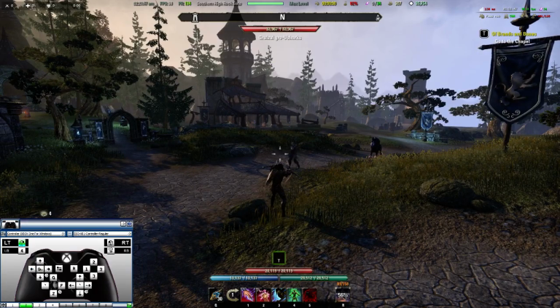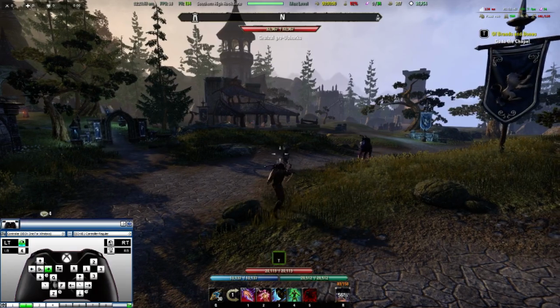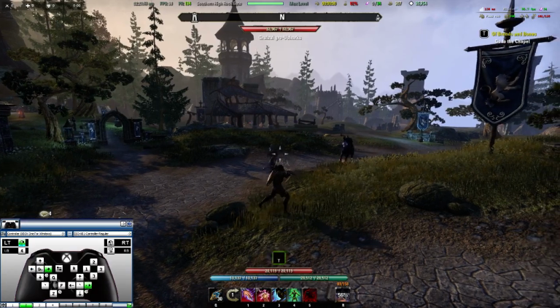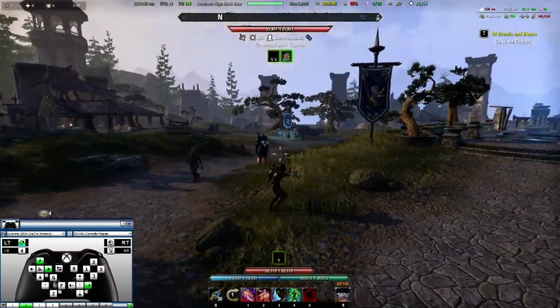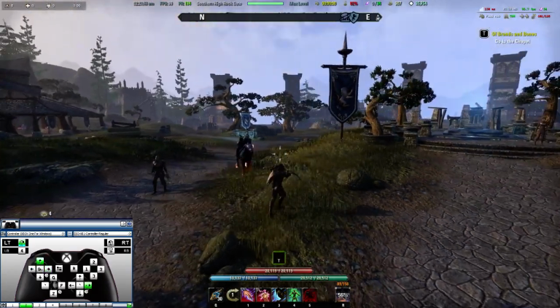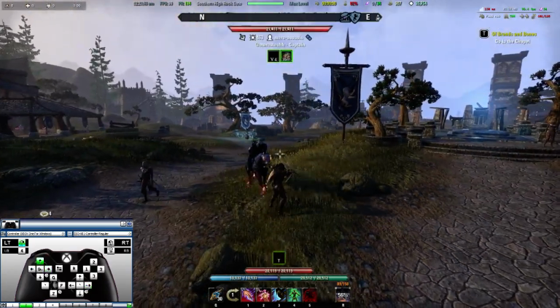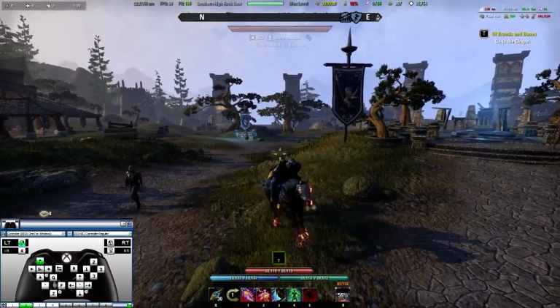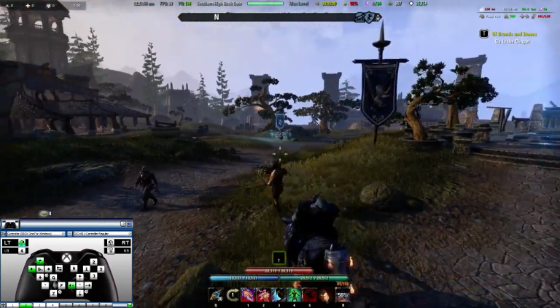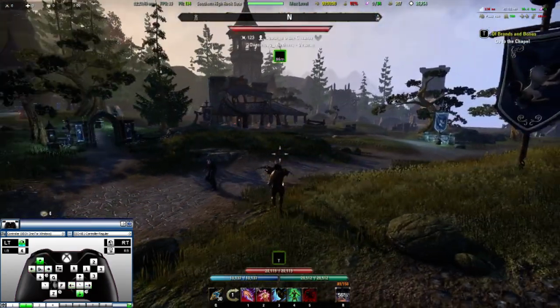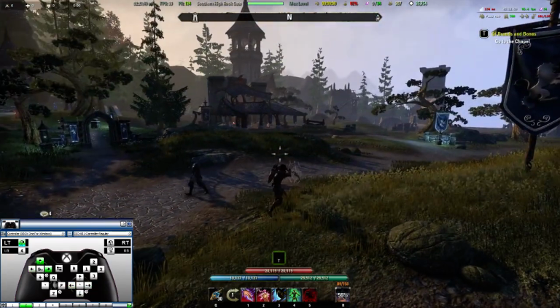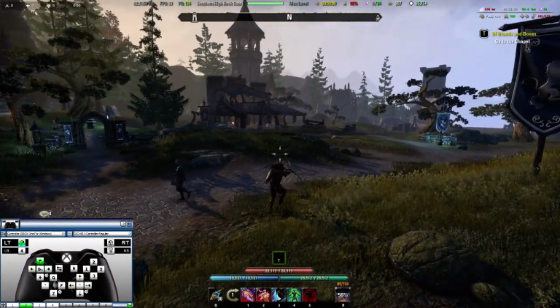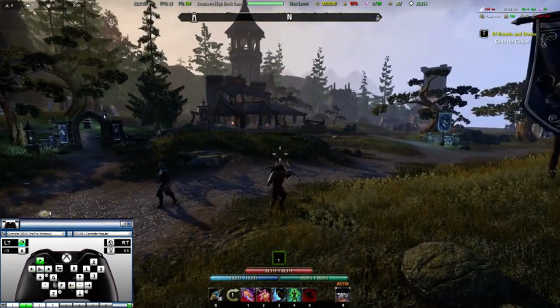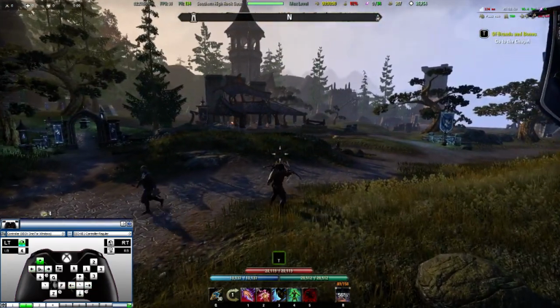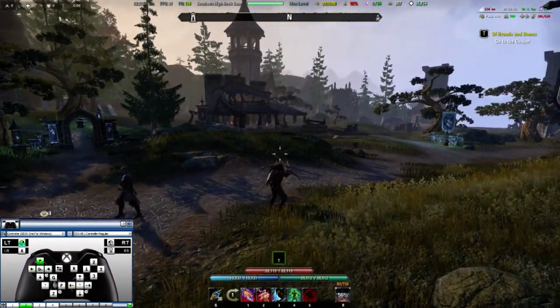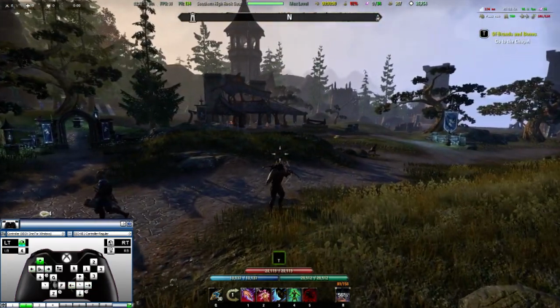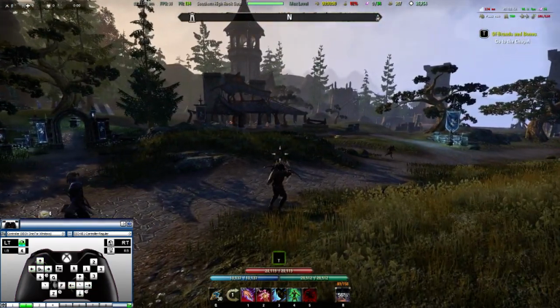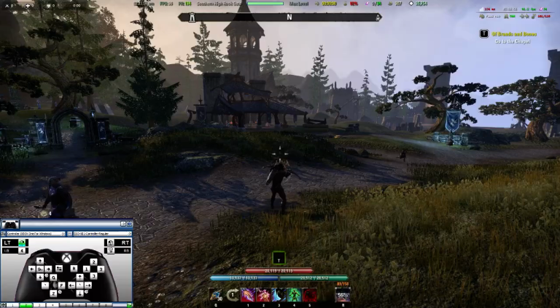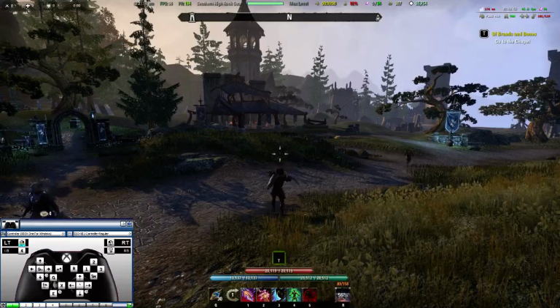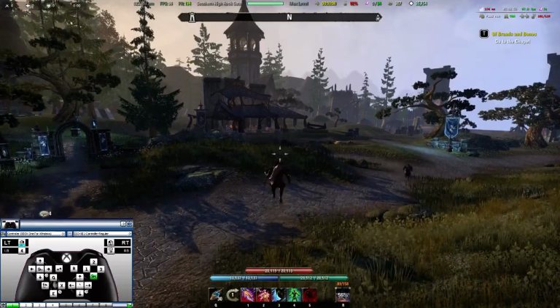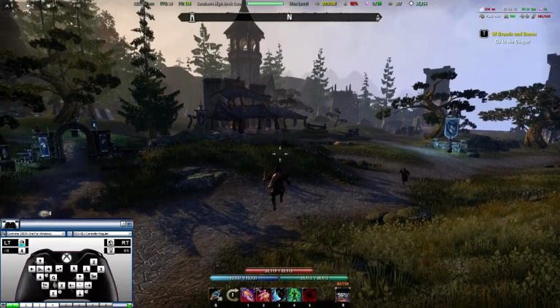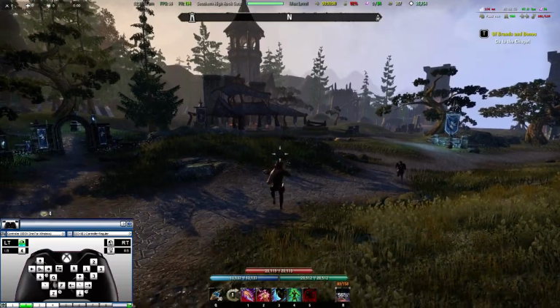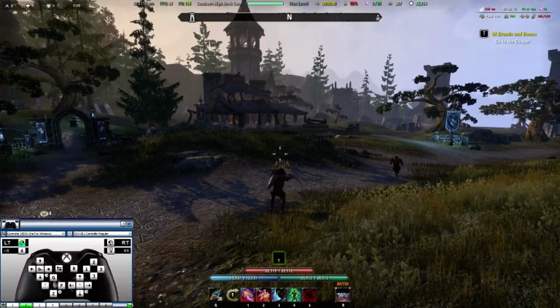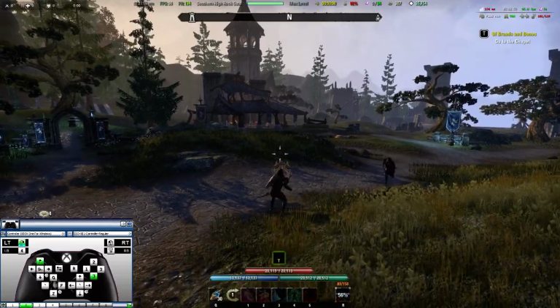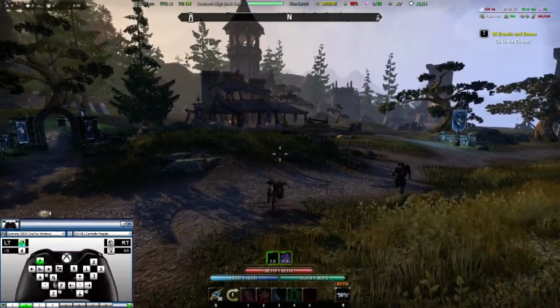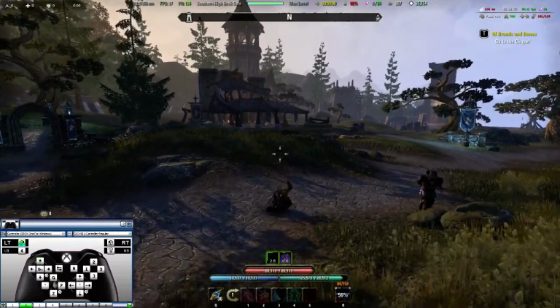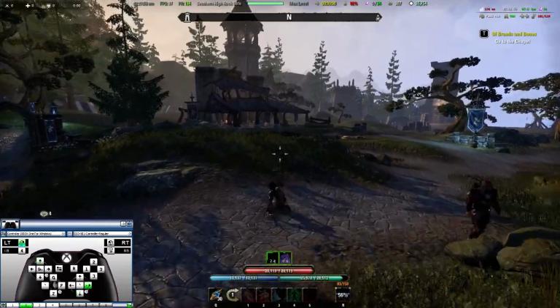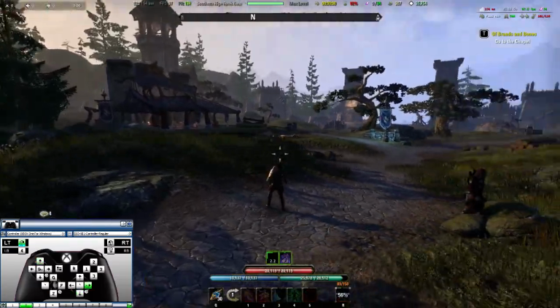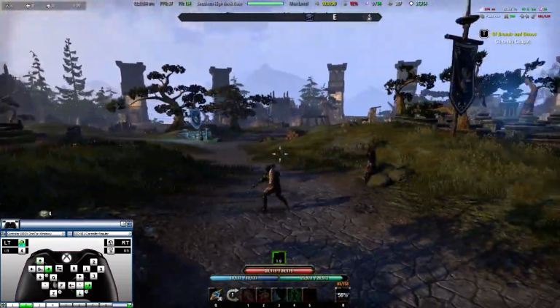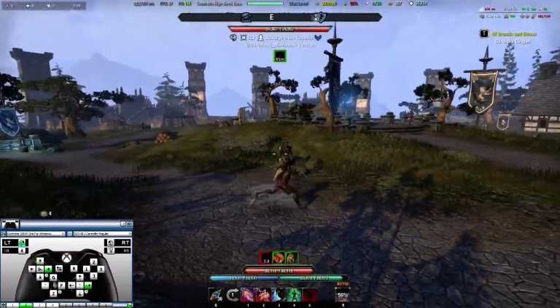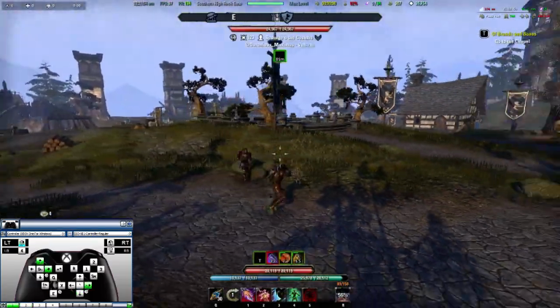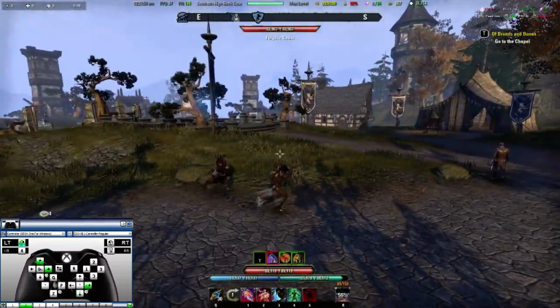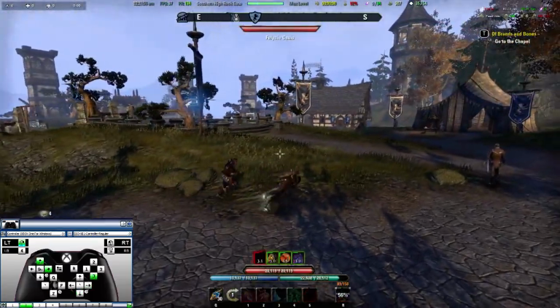Holding L is how you dodge roll — you hold L and it turns your jump into a dodge roll.